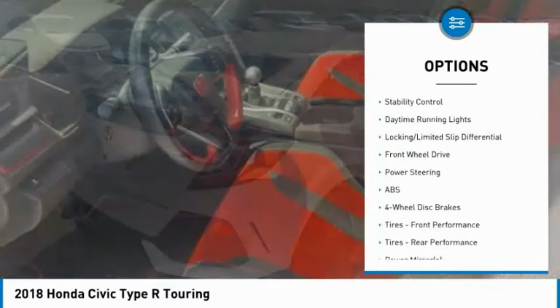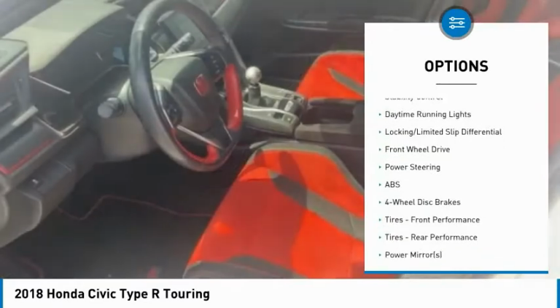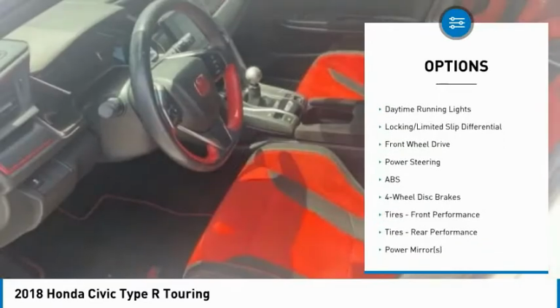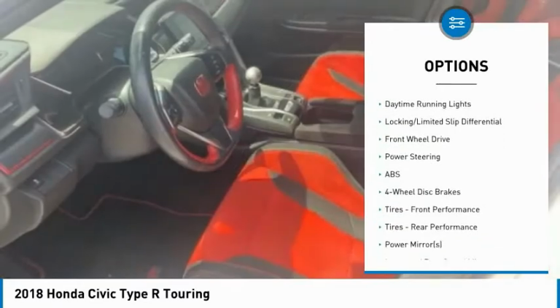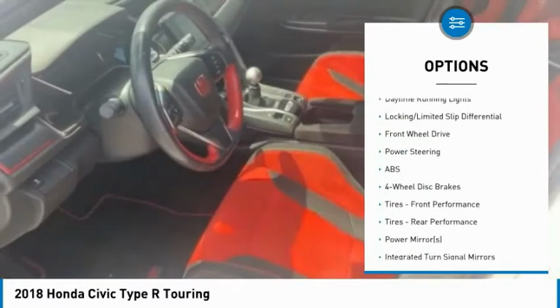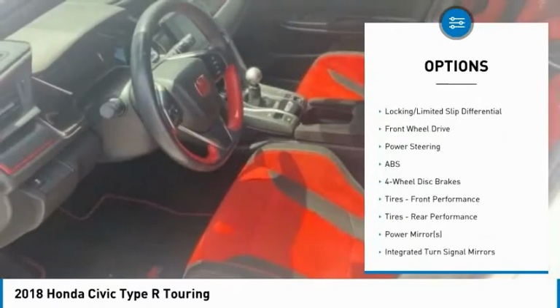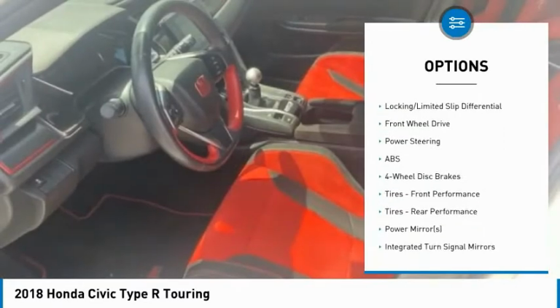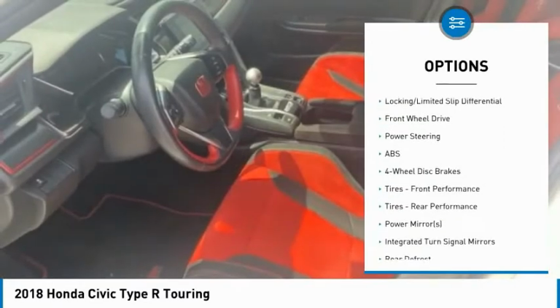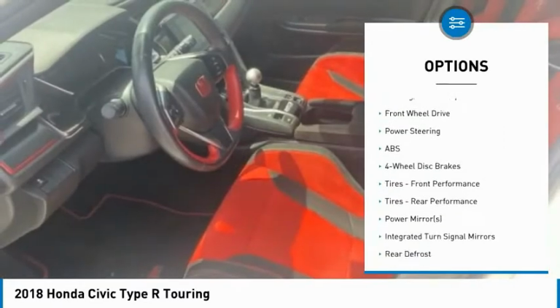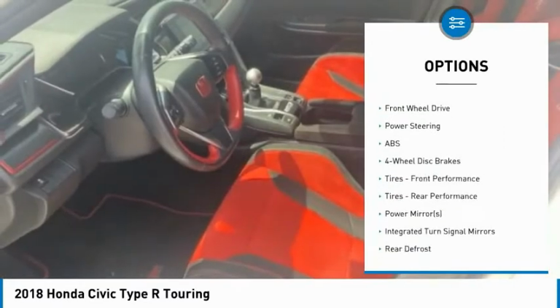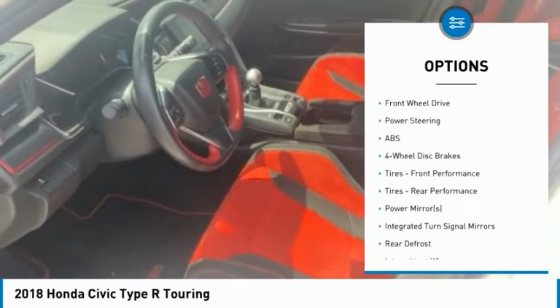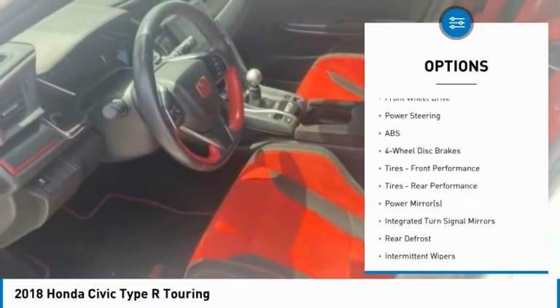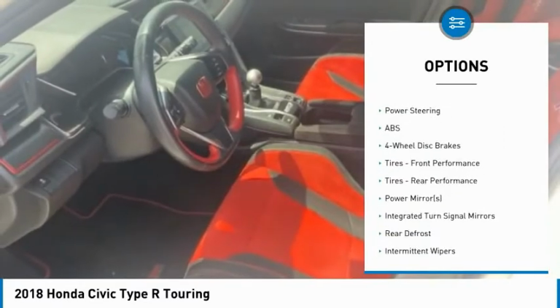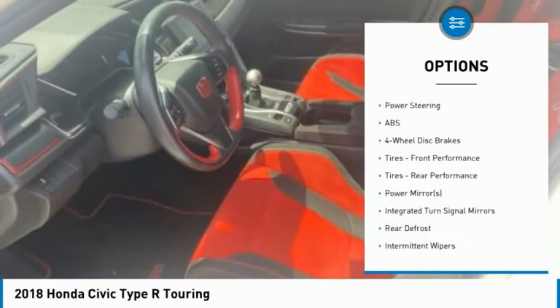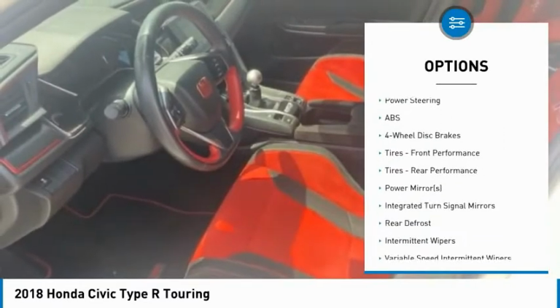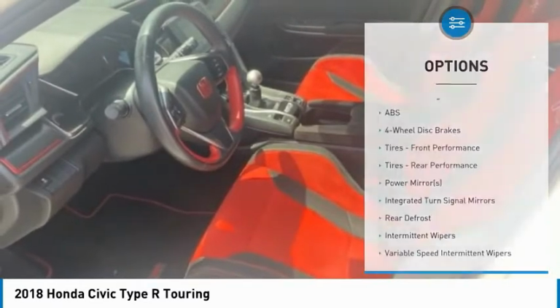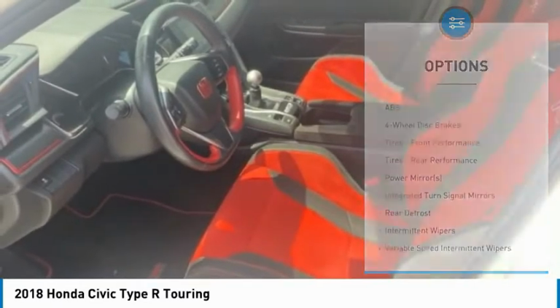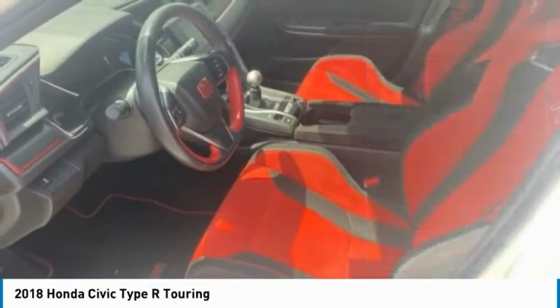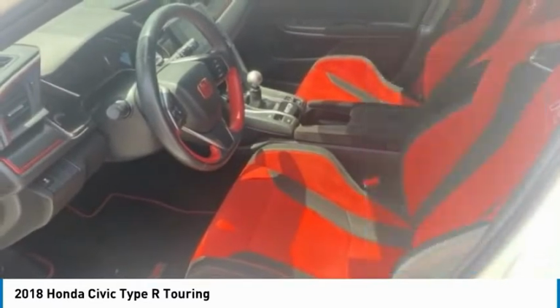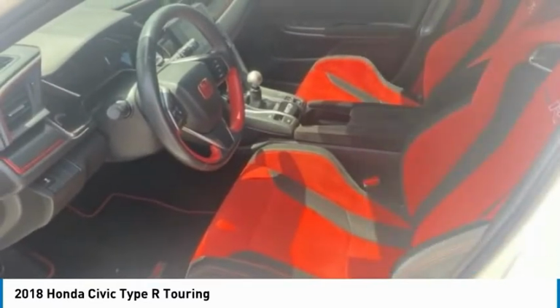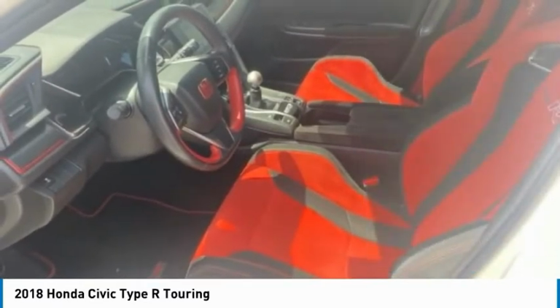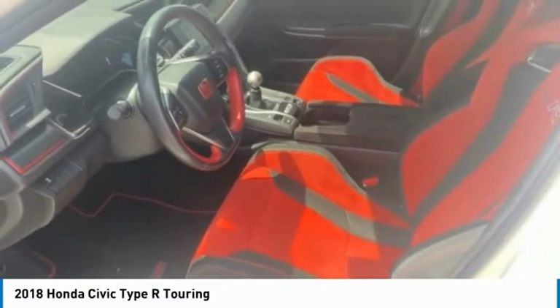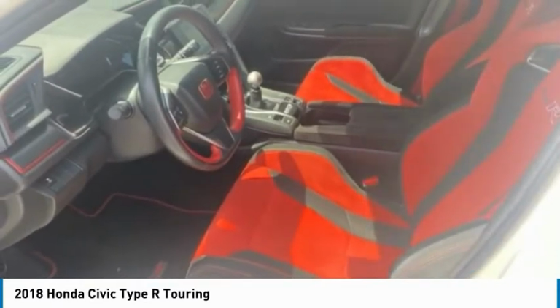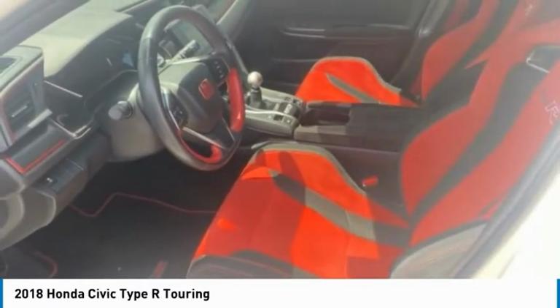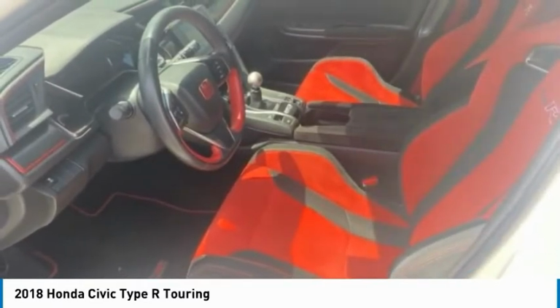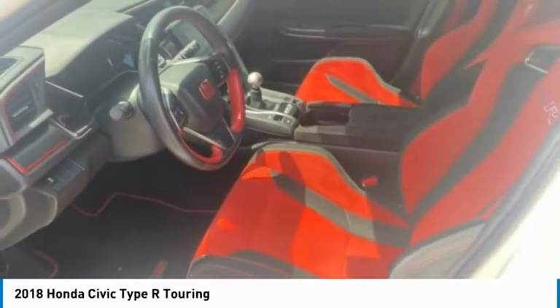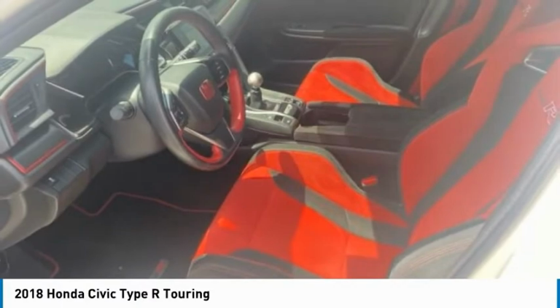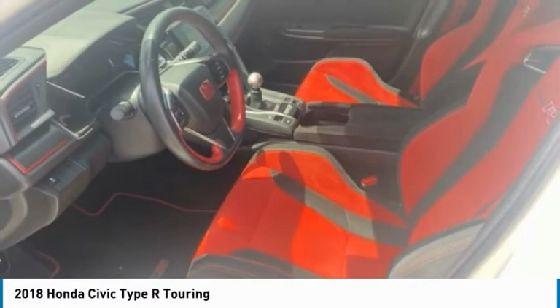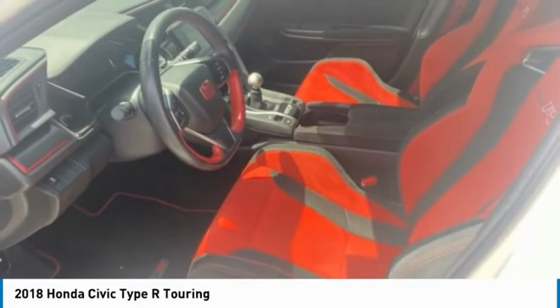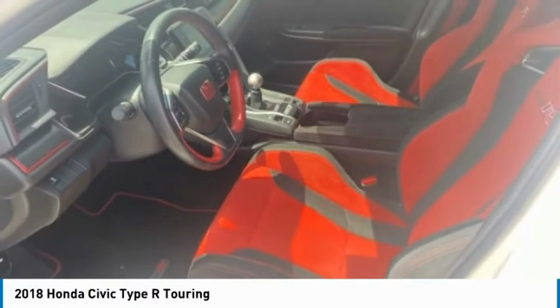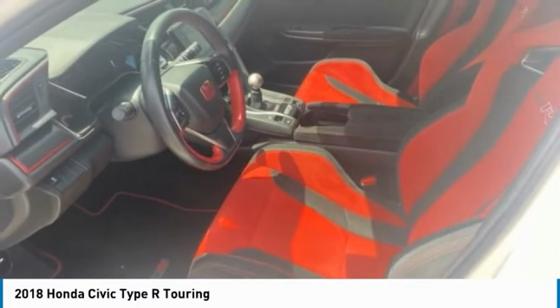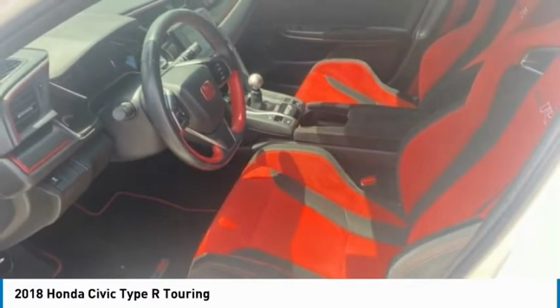Remote engine start, brake assist, traction control, stability control, daytime running lights.